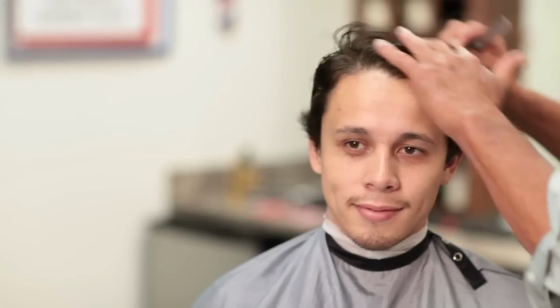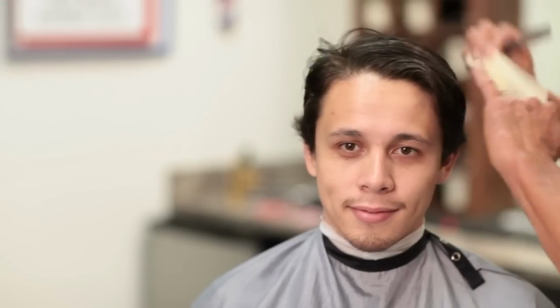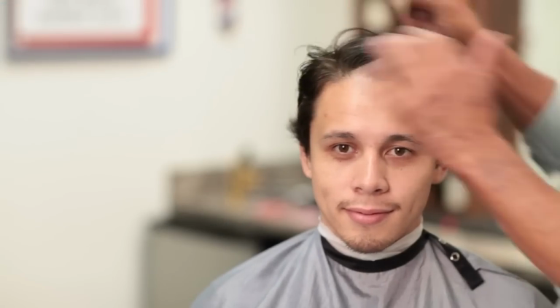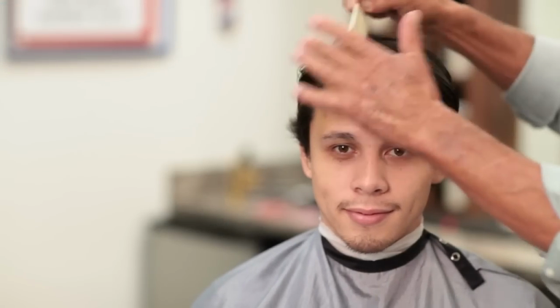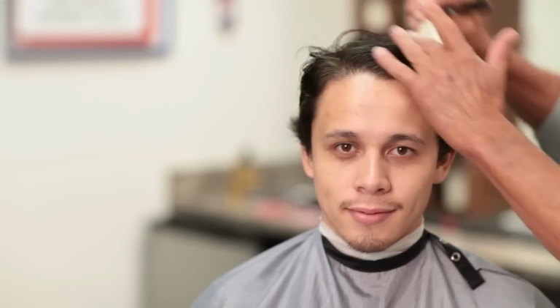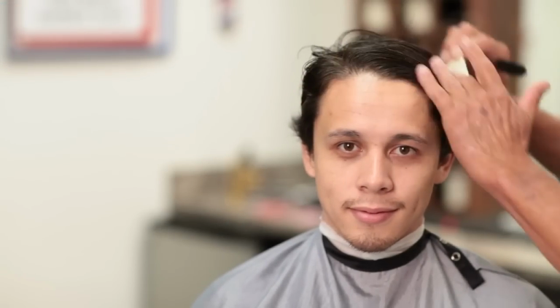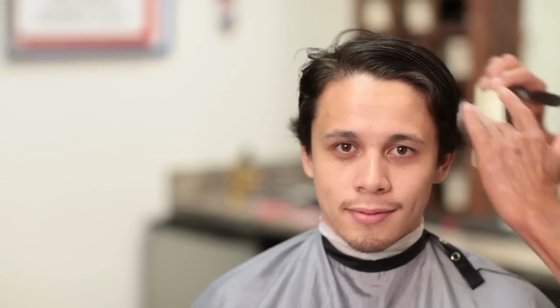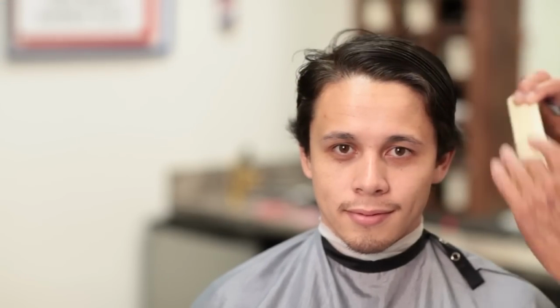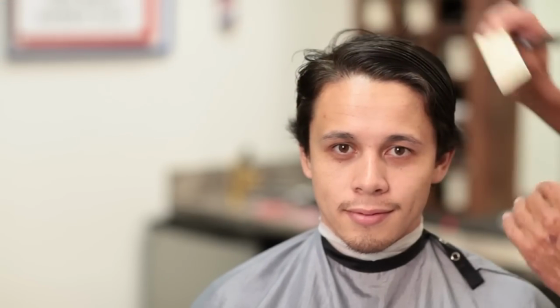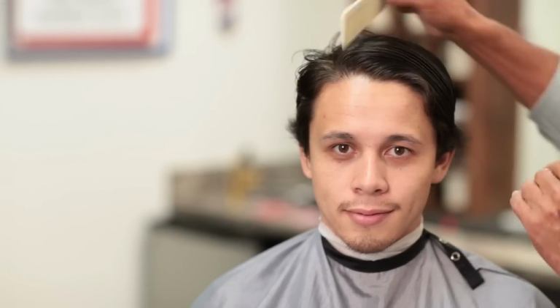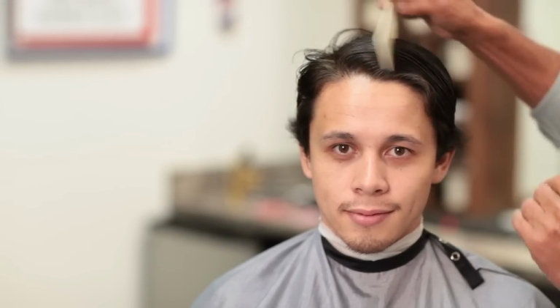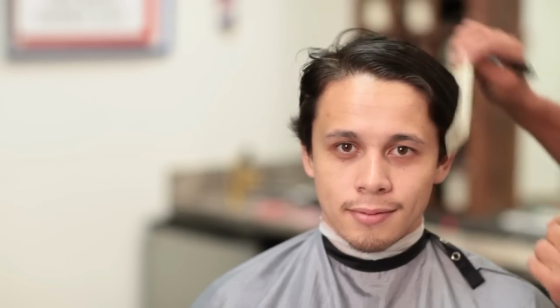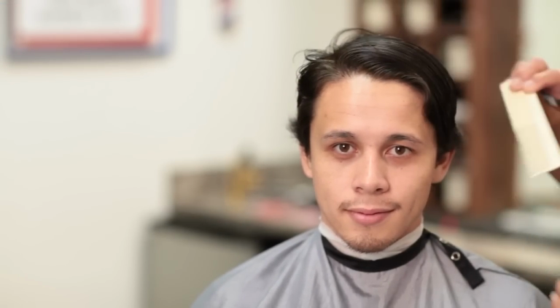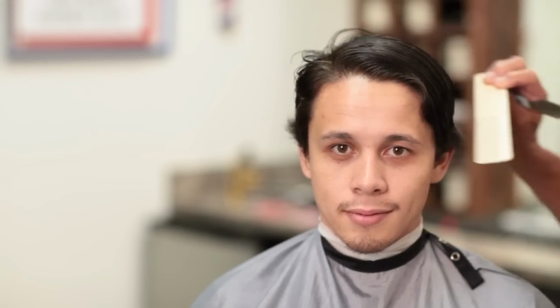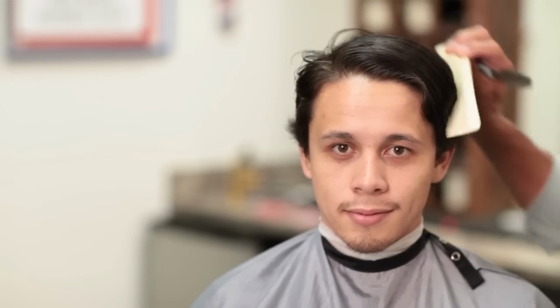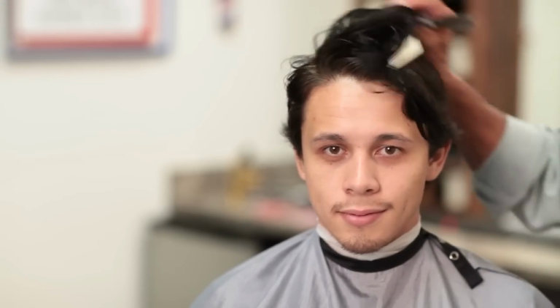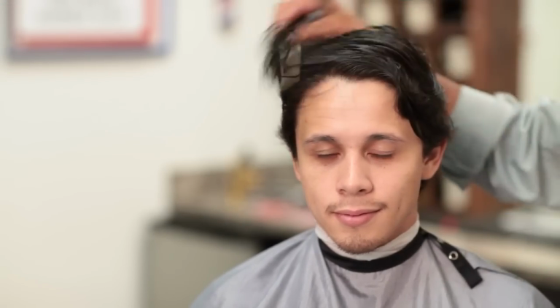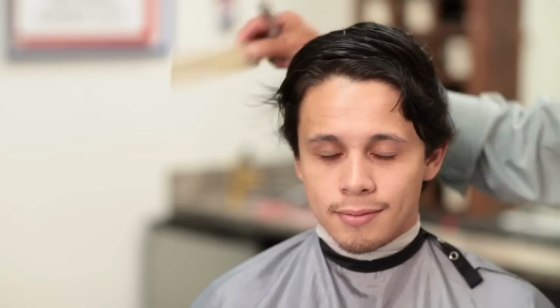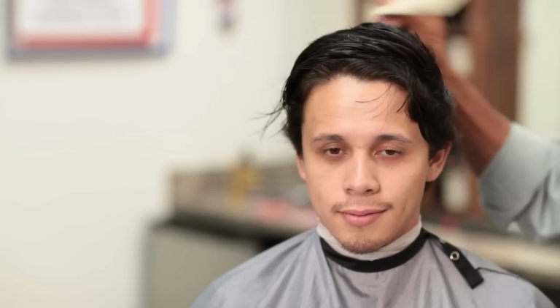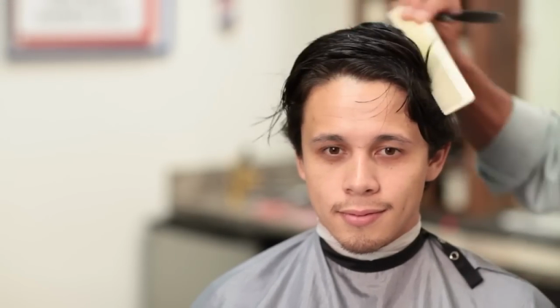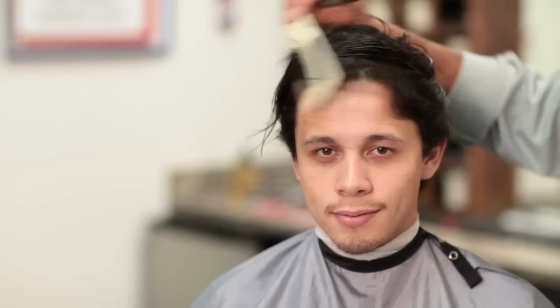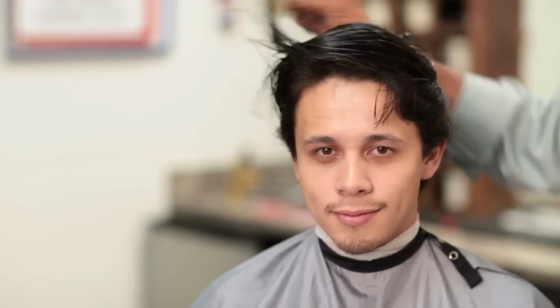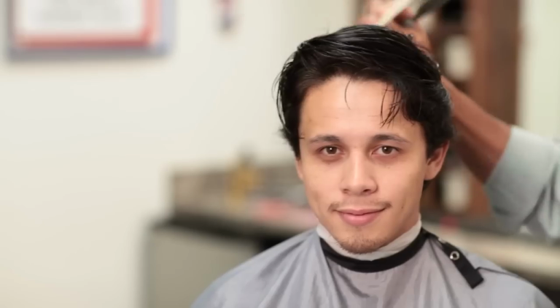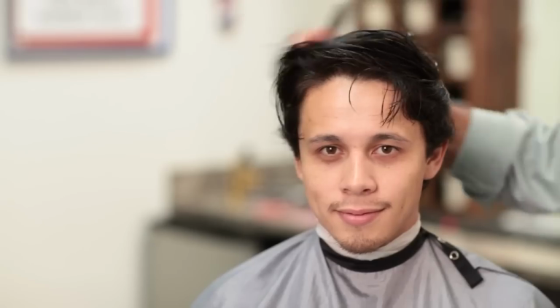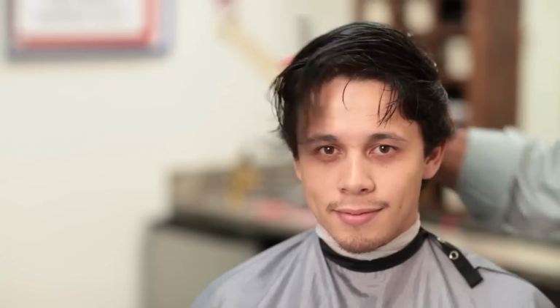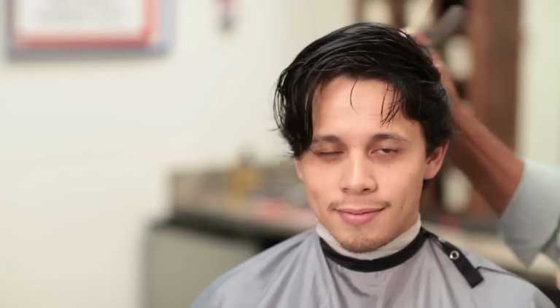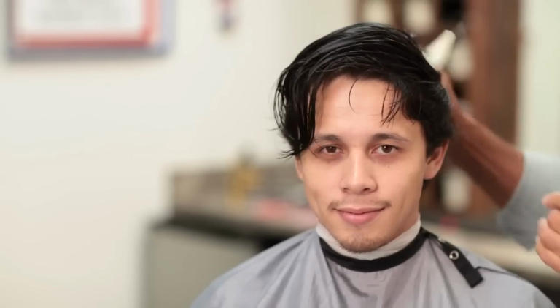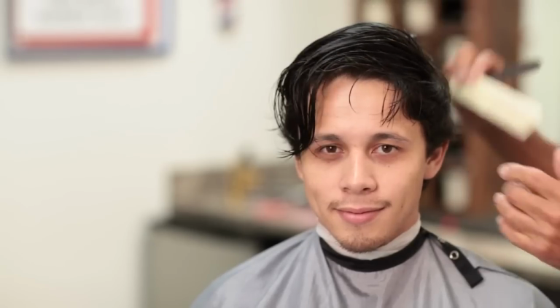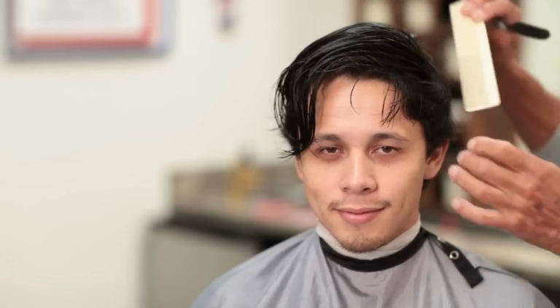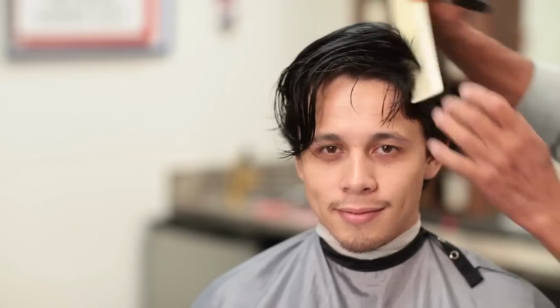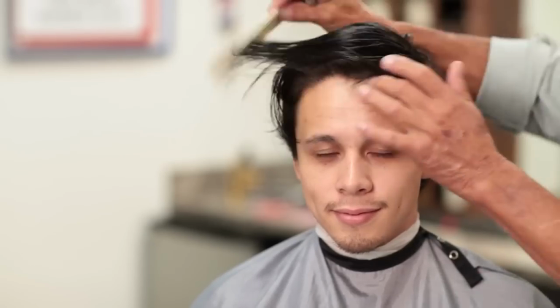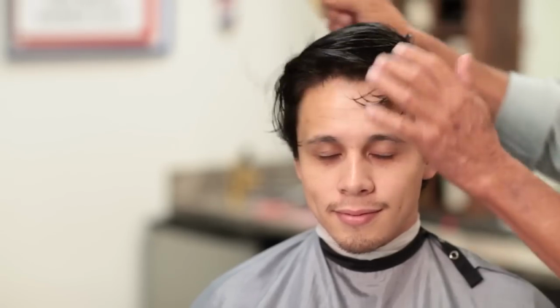I'm looking over Josh's hair. He has an unbalanced haircut right now, and so what I'm going to do is balance it all out.